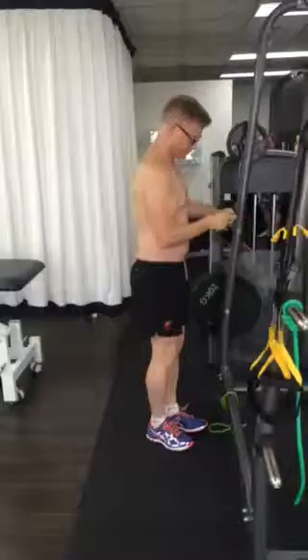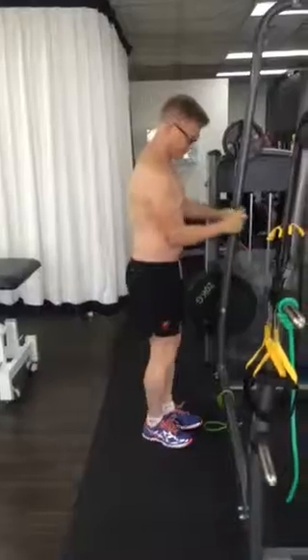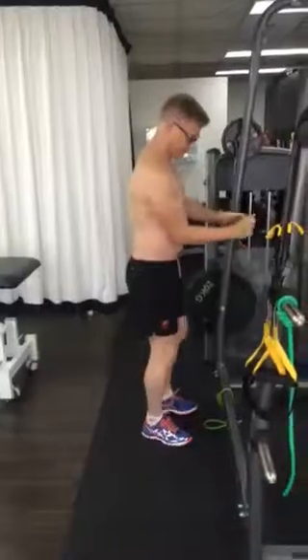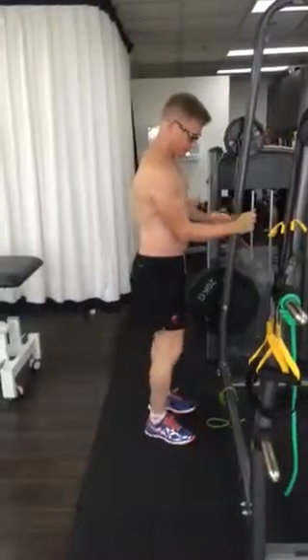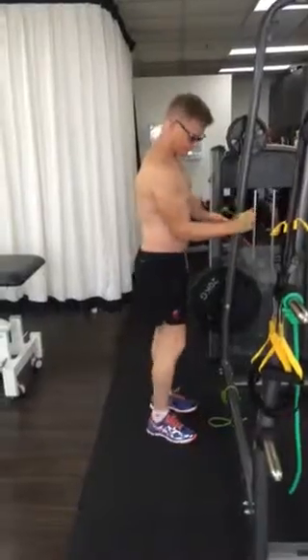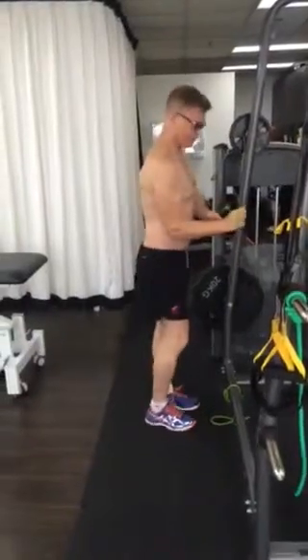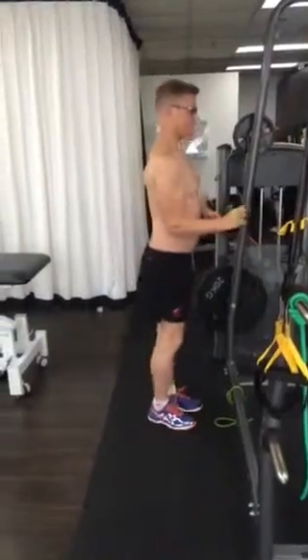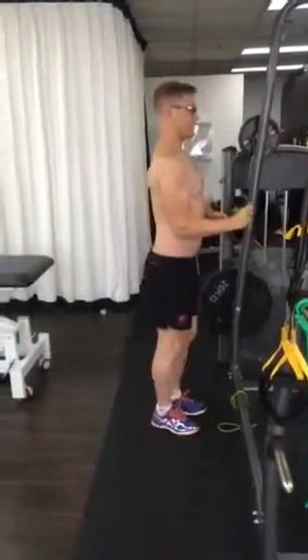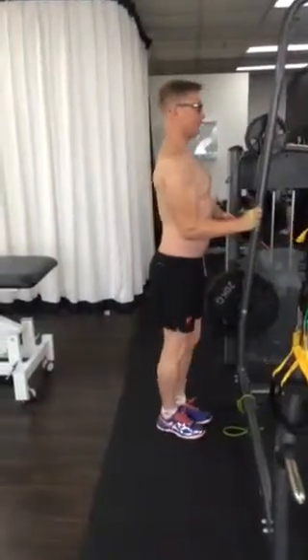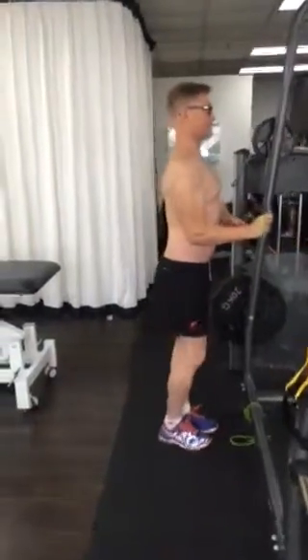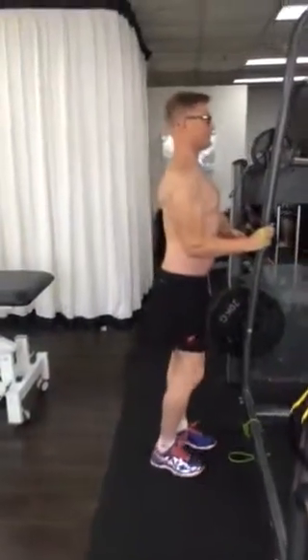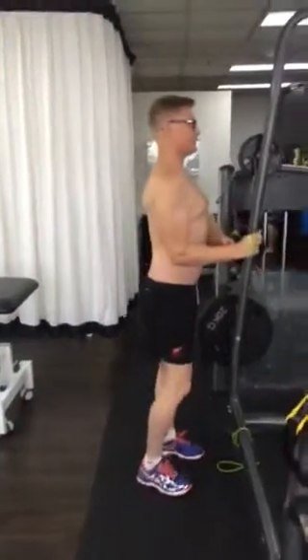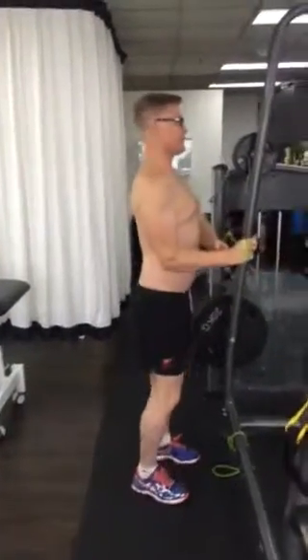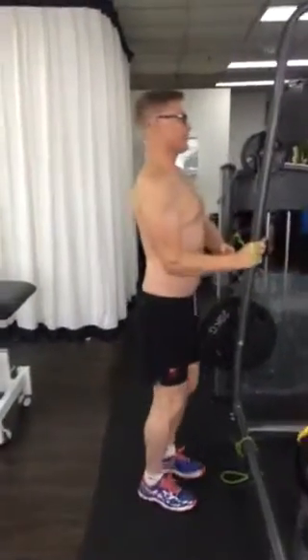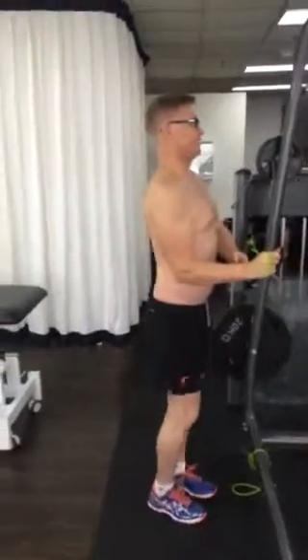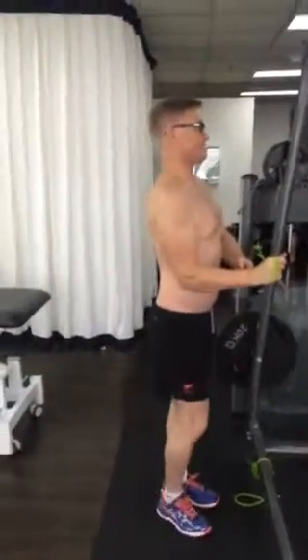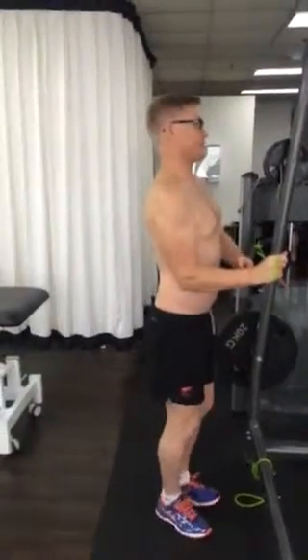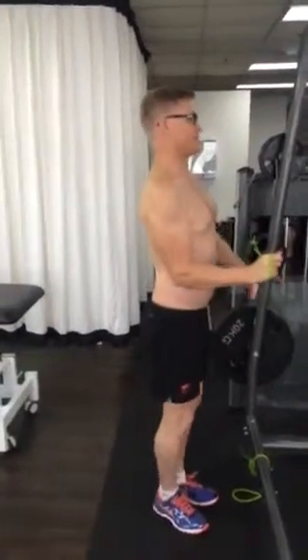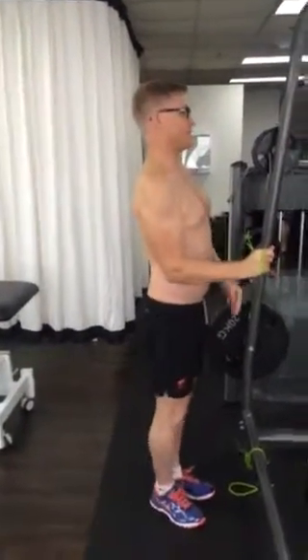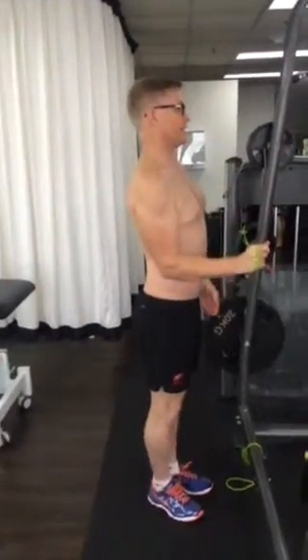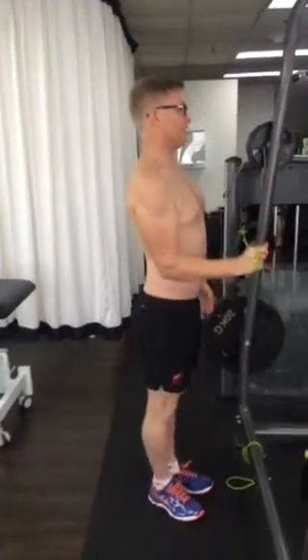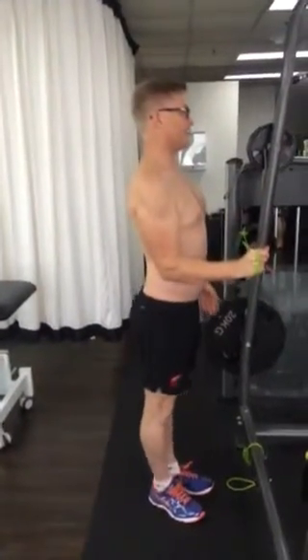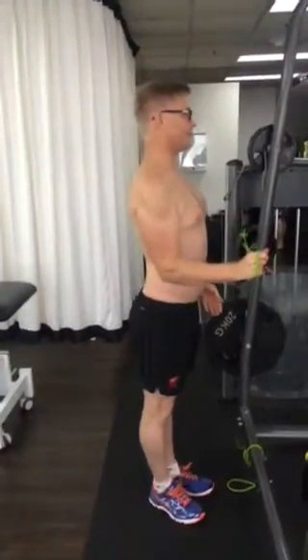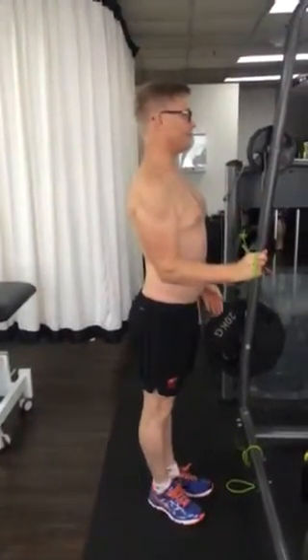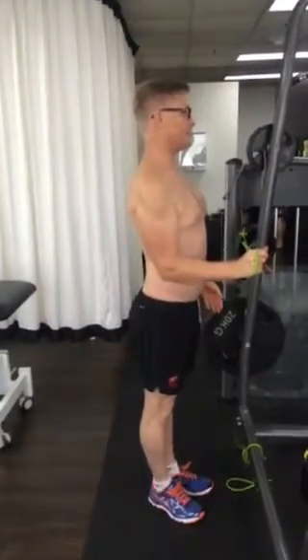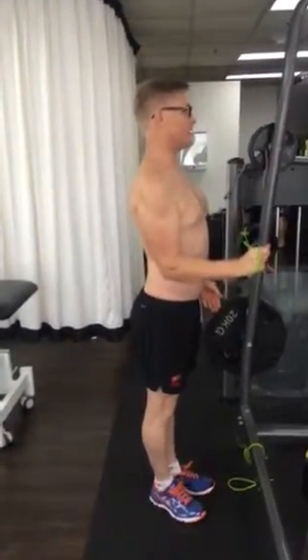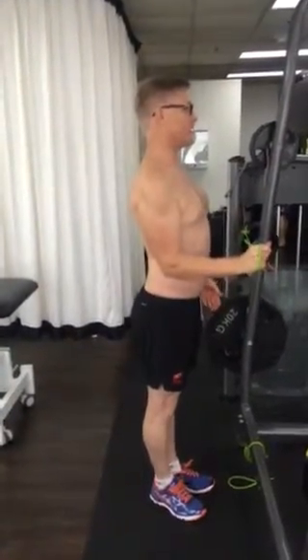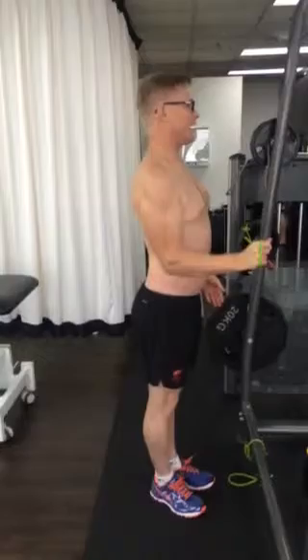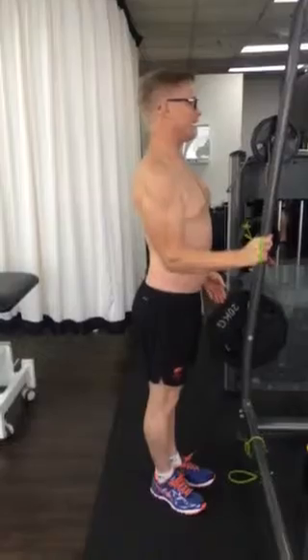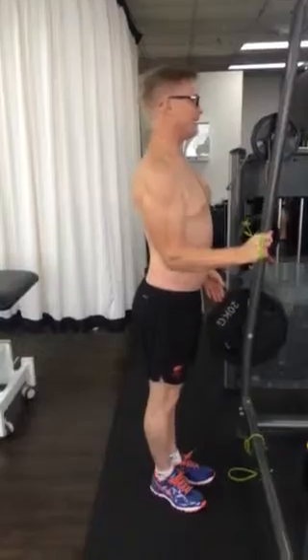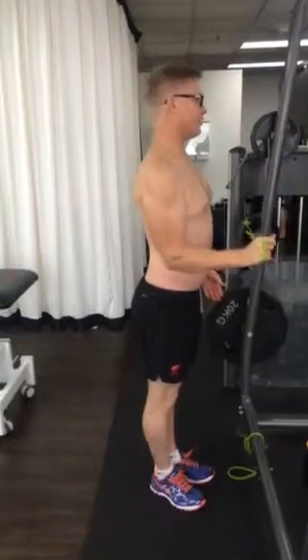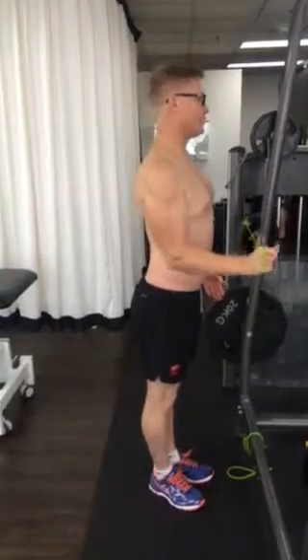First exercise: shoulders back and down, take a step aside, hold that position — eight second hold.